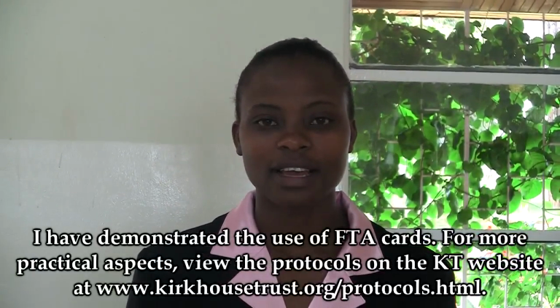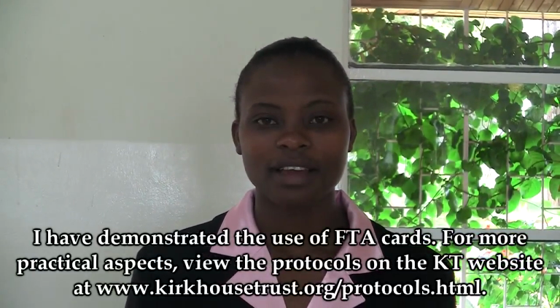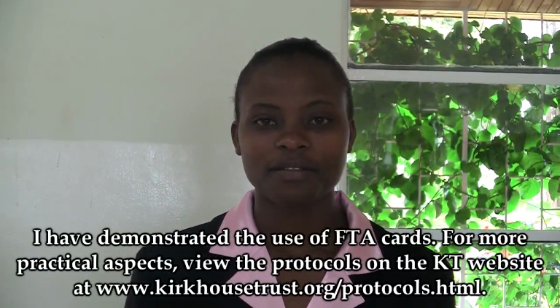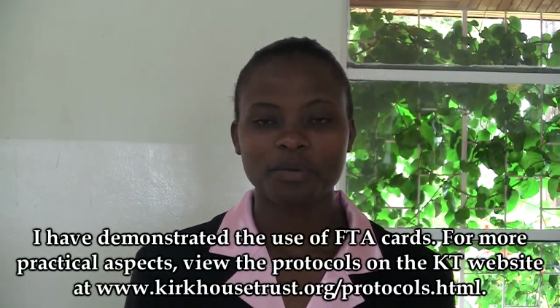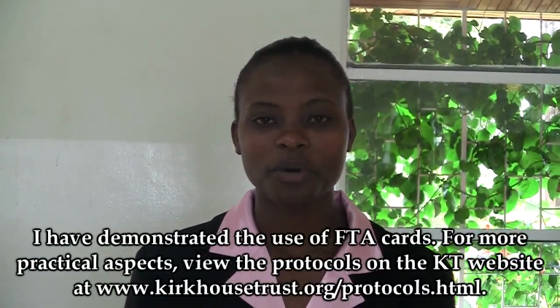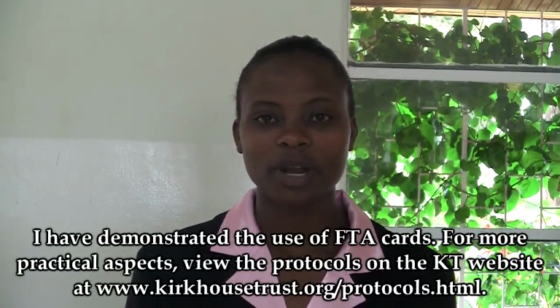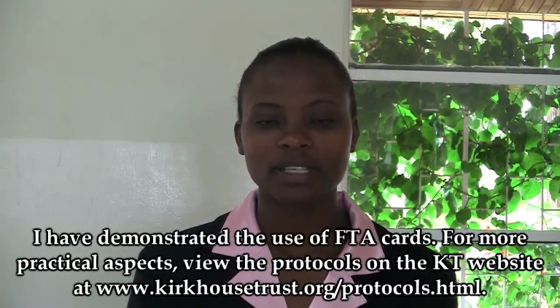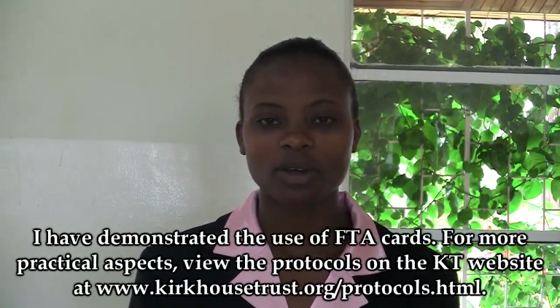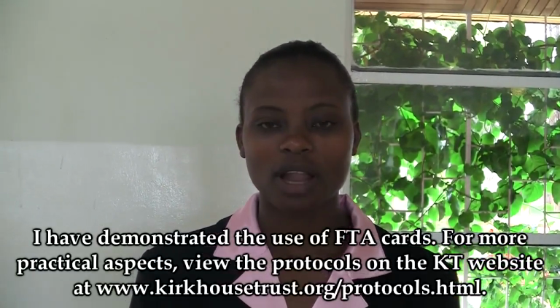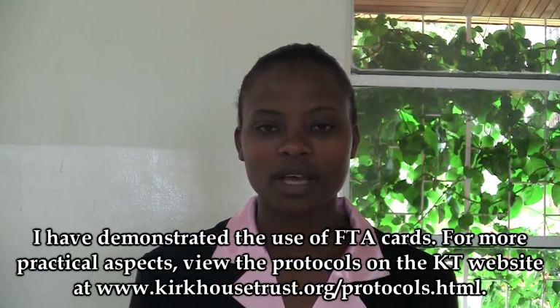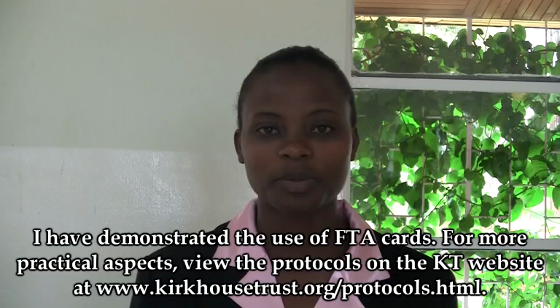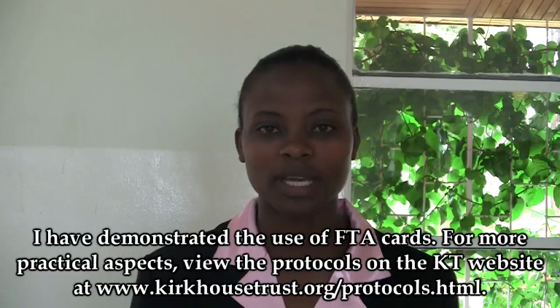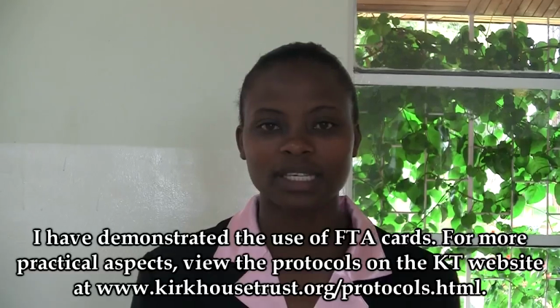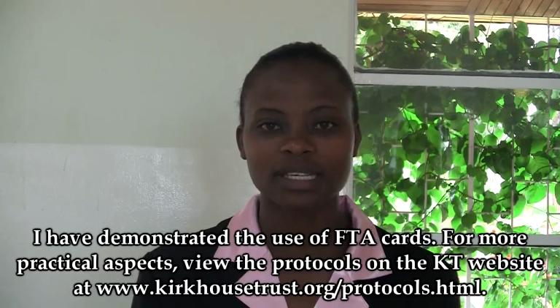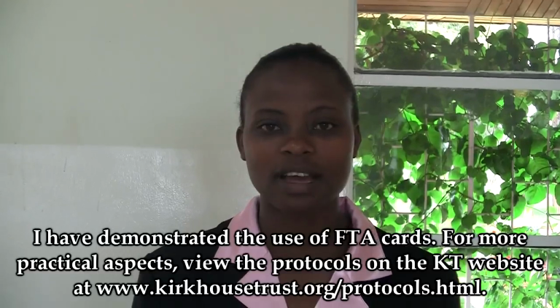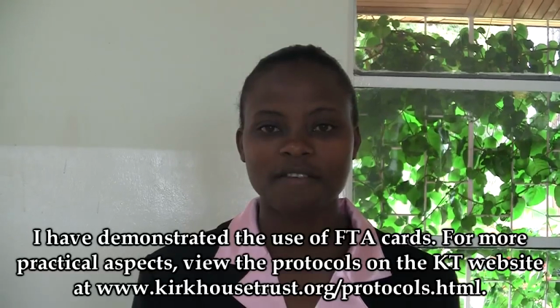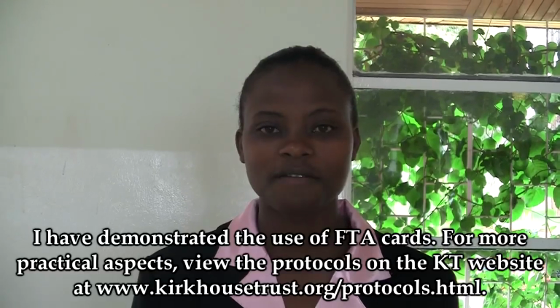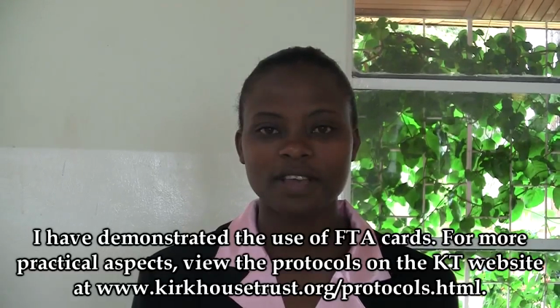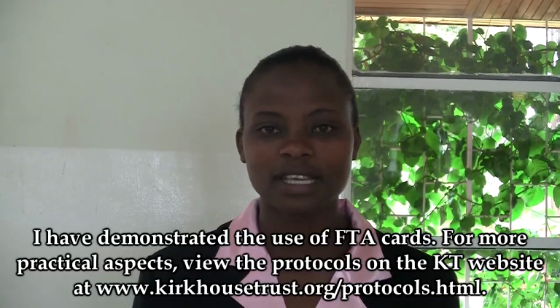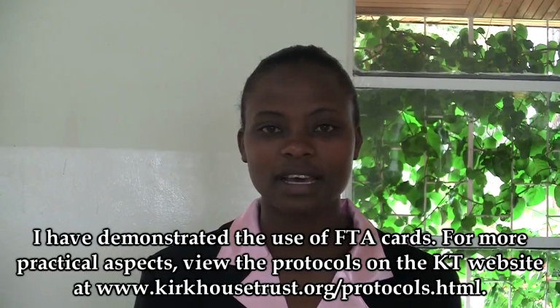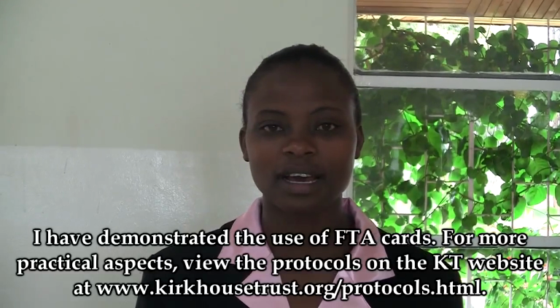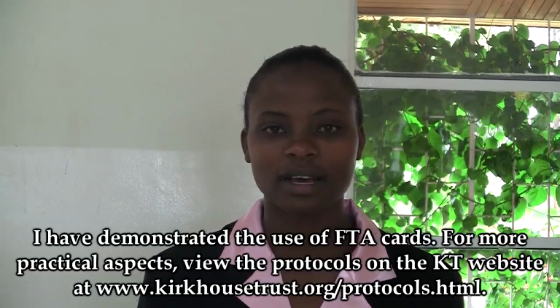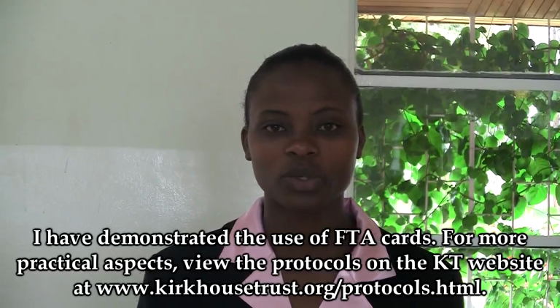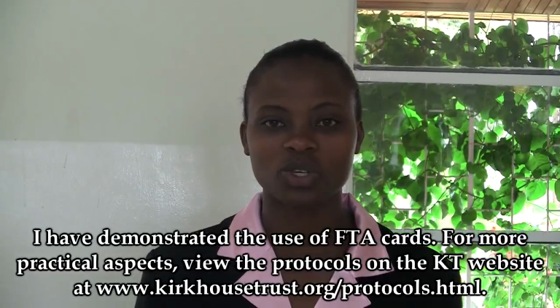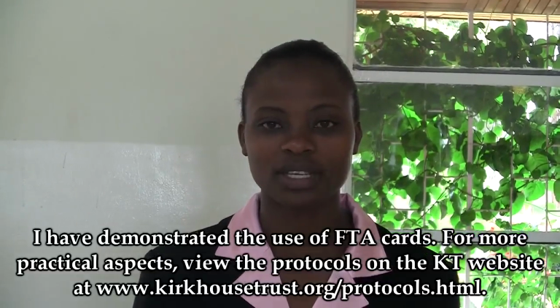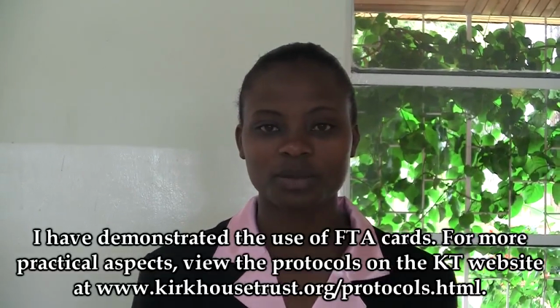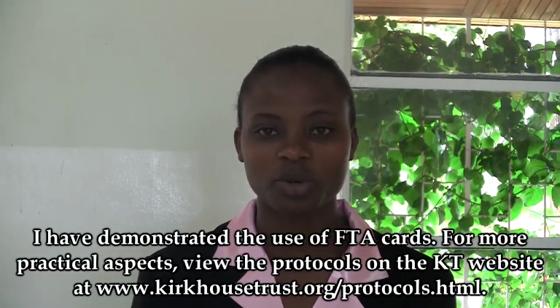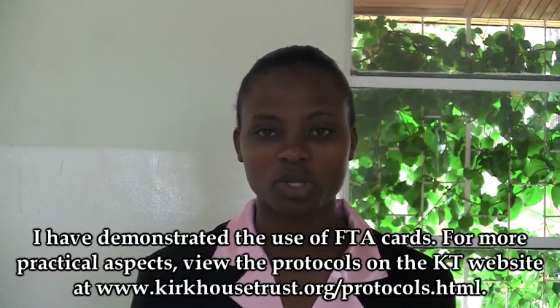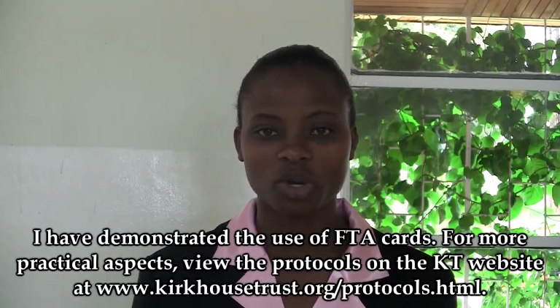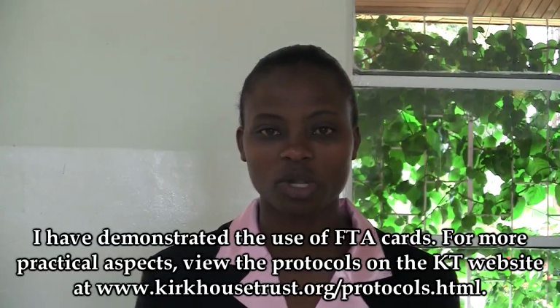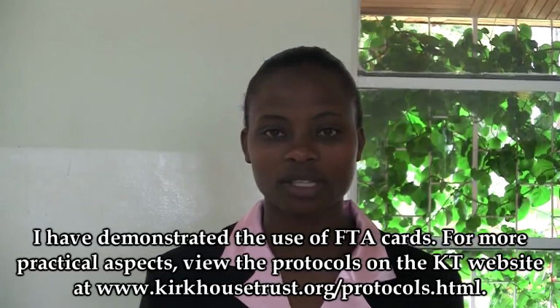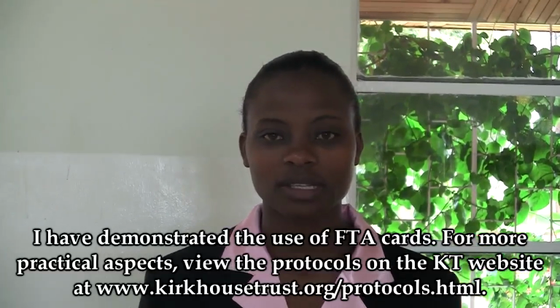For more practical aspects, visit the CACO's Trust protocols.